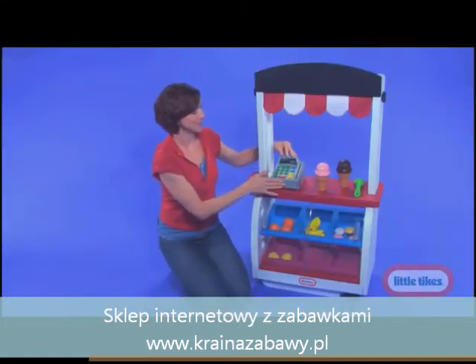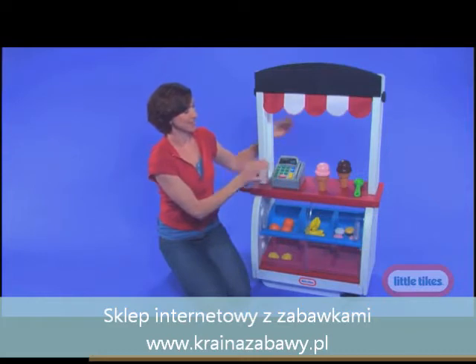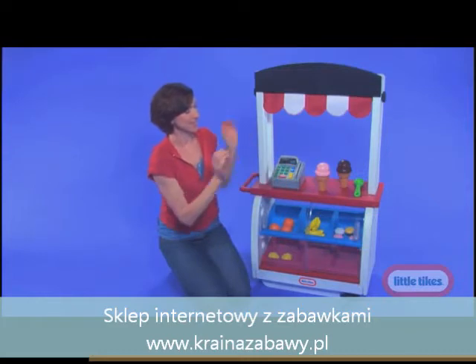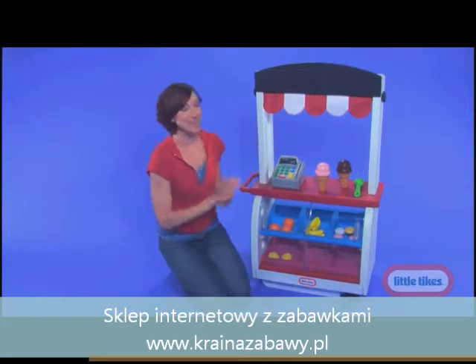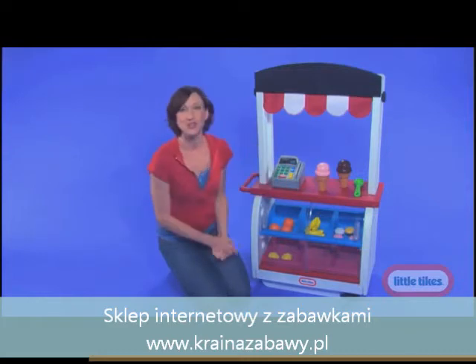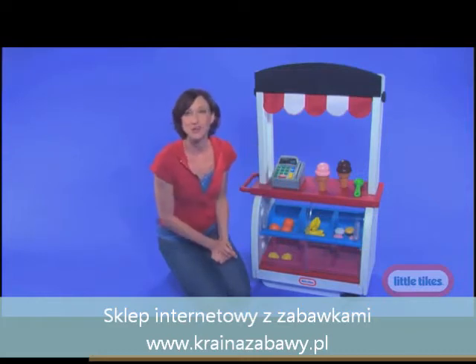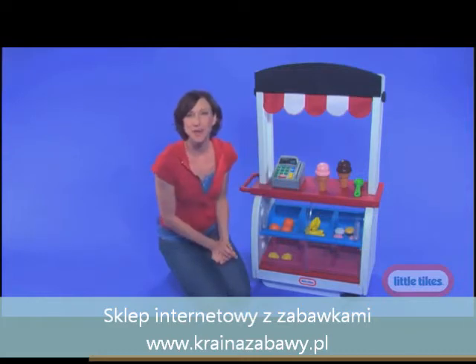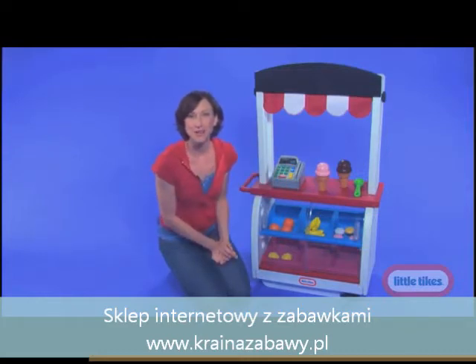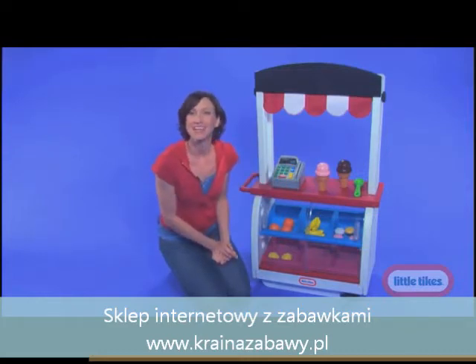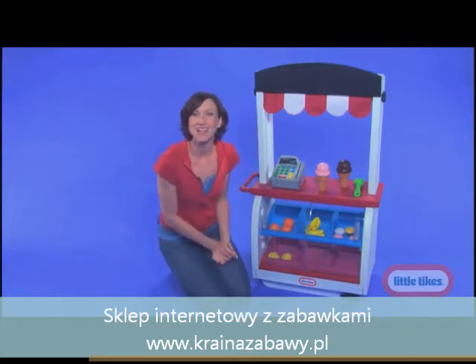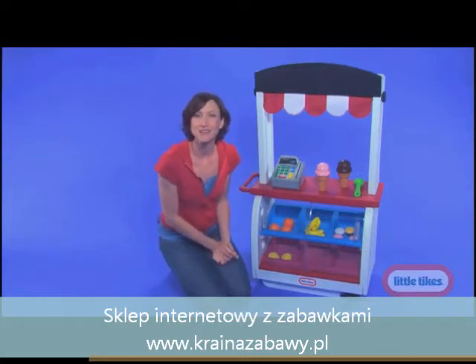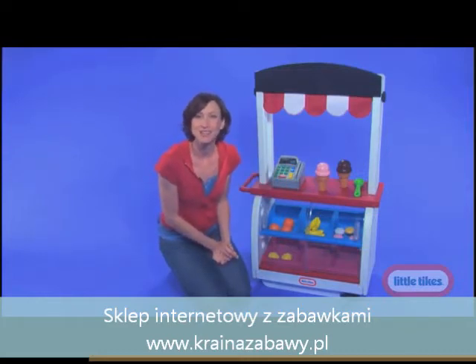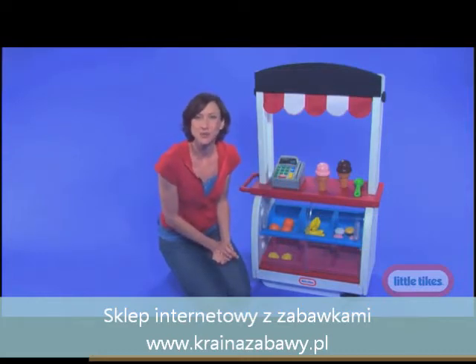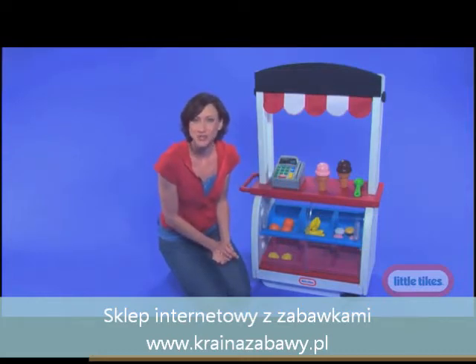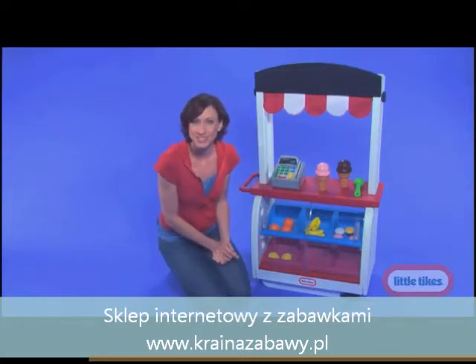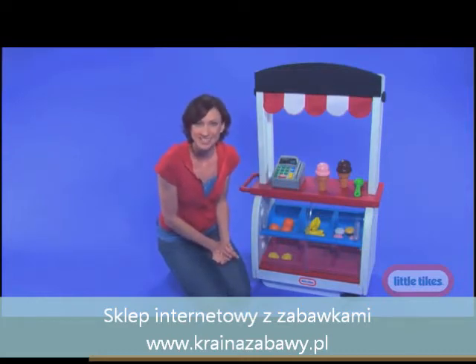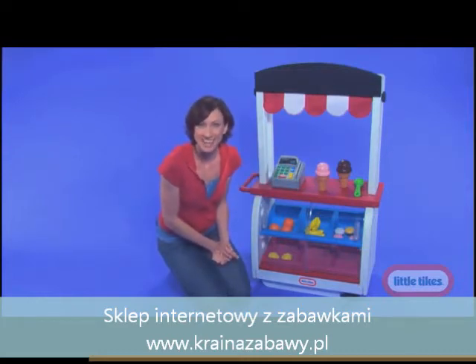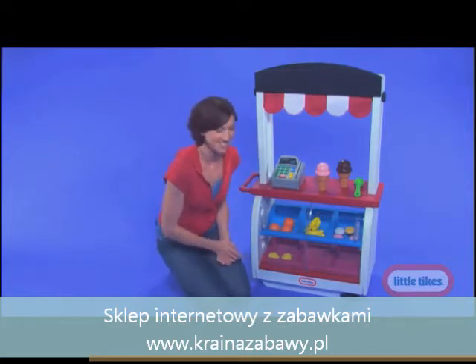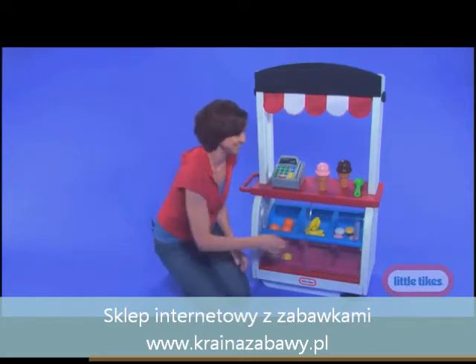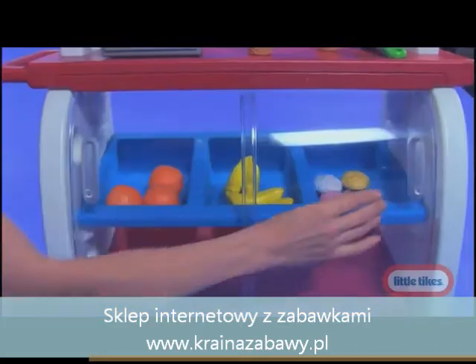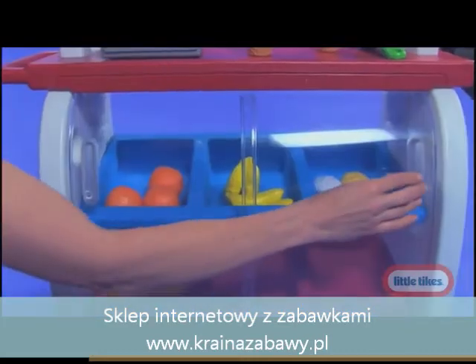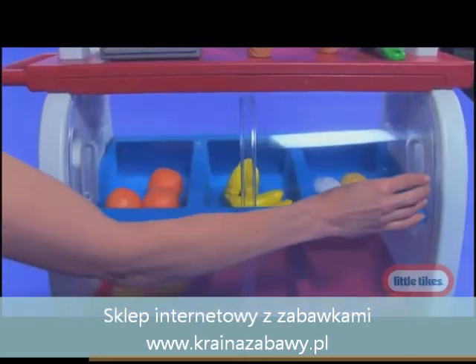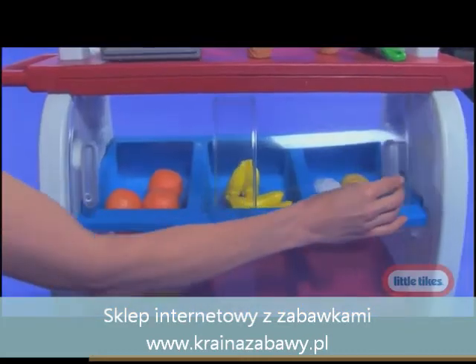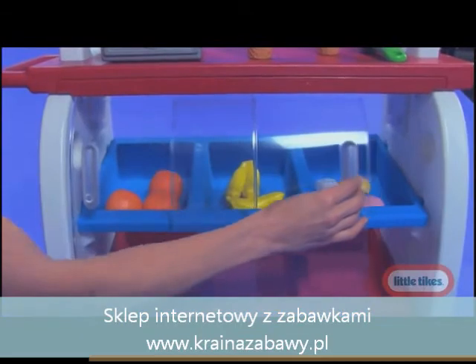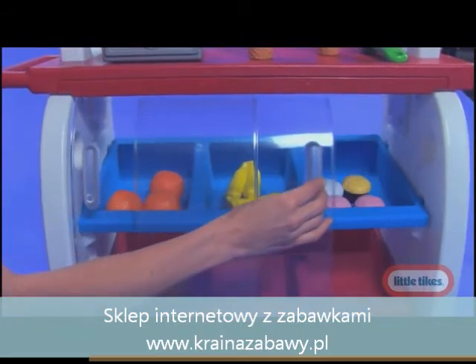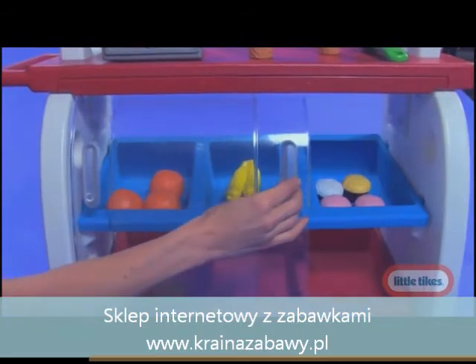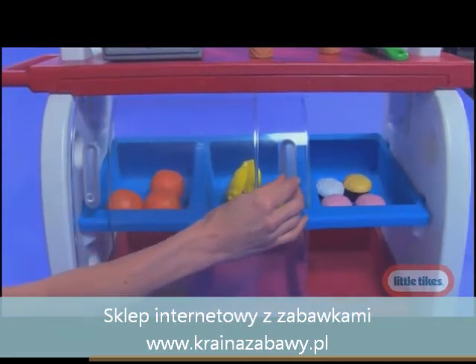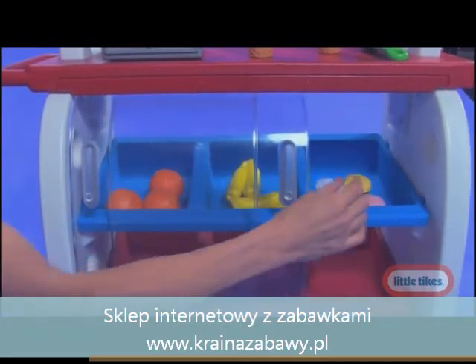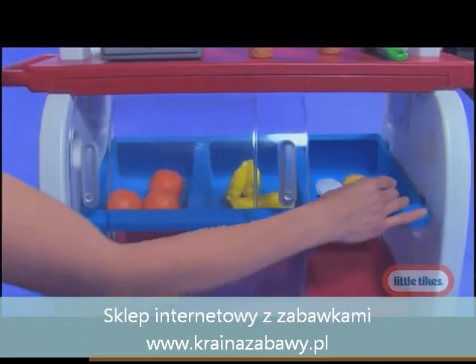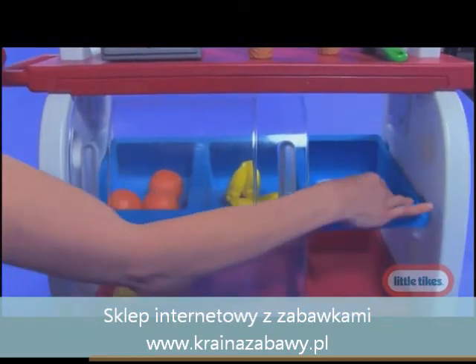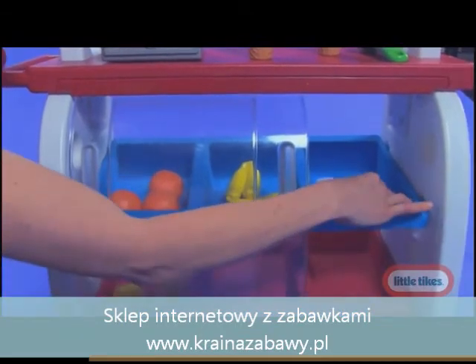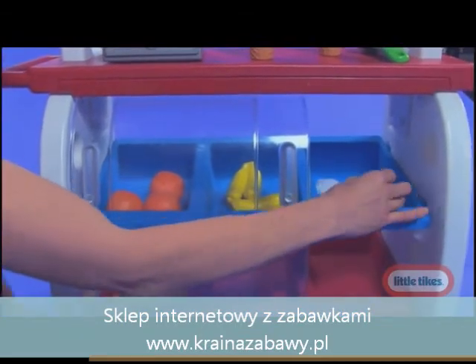Or turn it into a bakery and sell your friends sweet treats and snacks. It even has cupcakes.